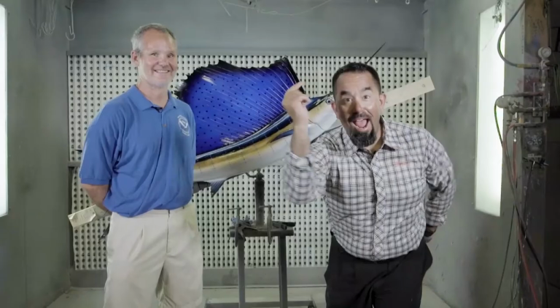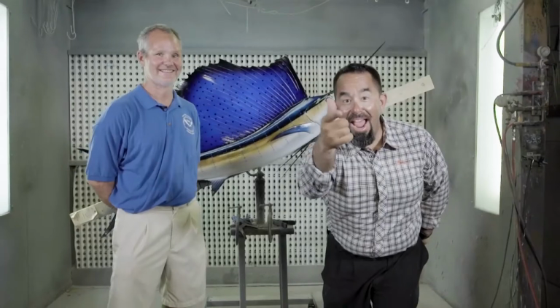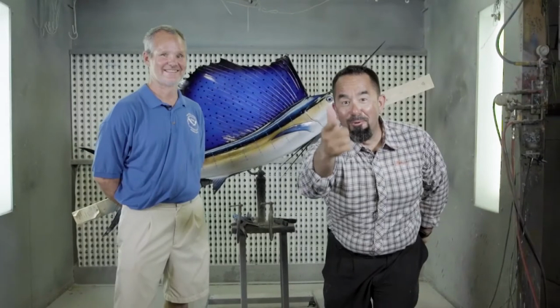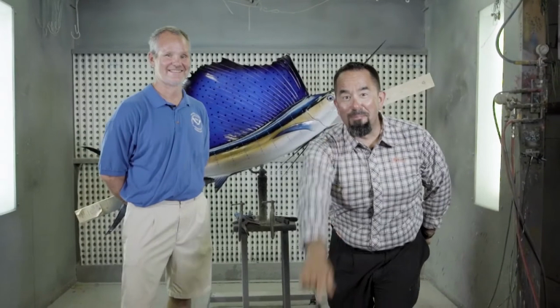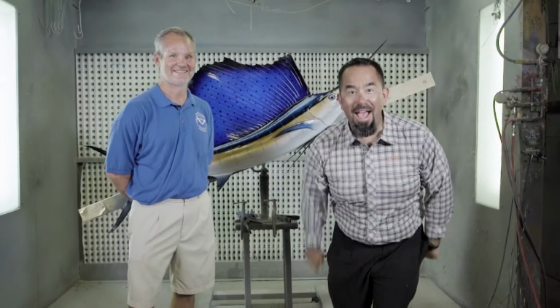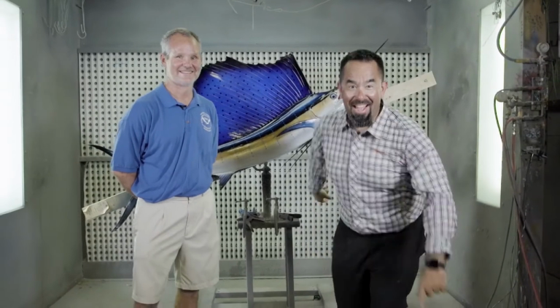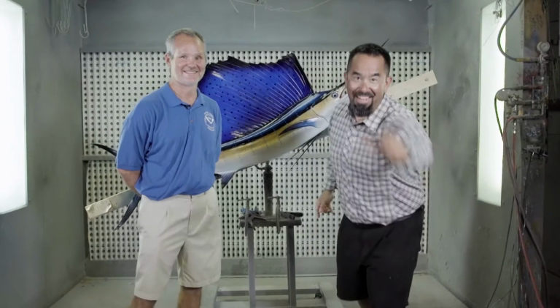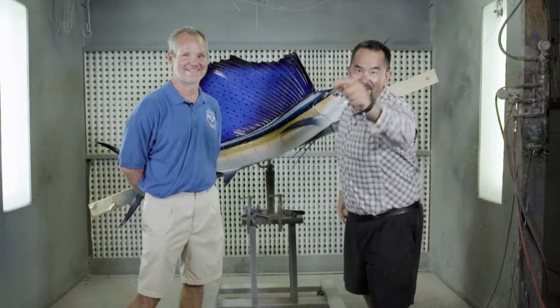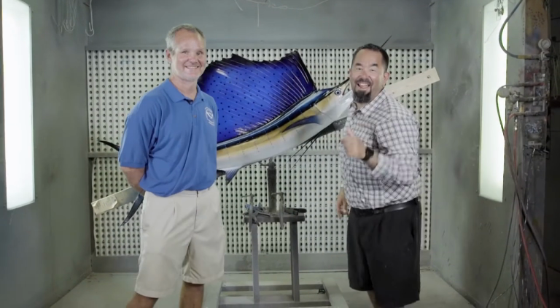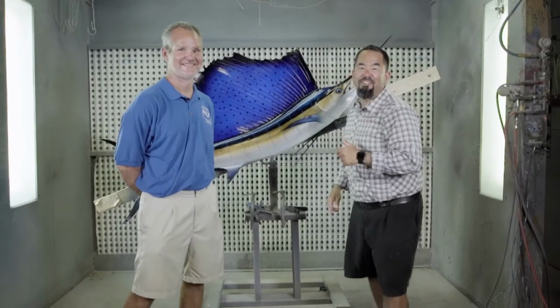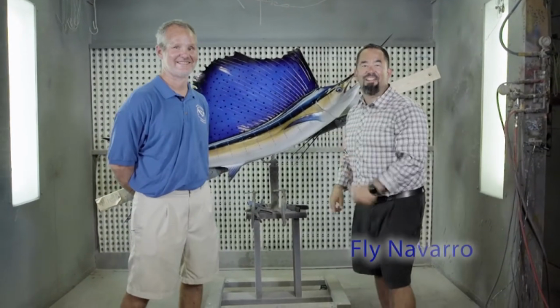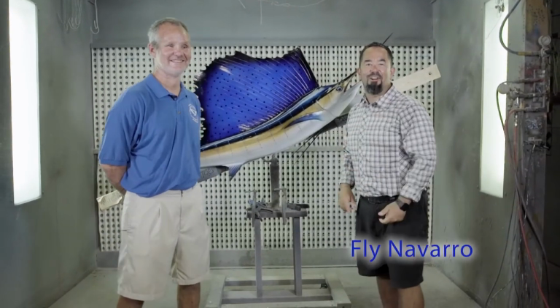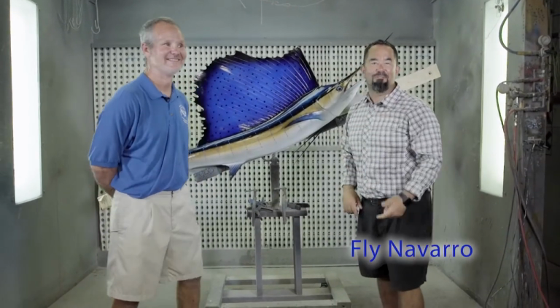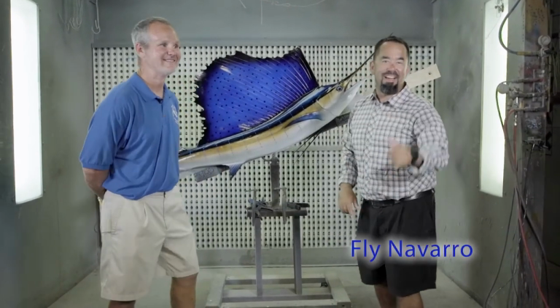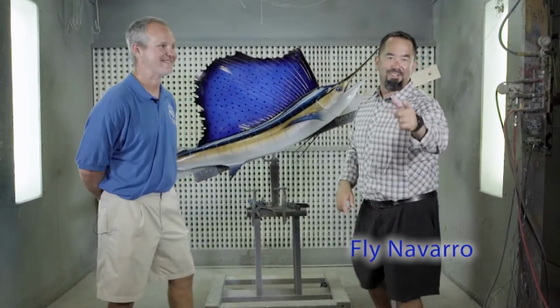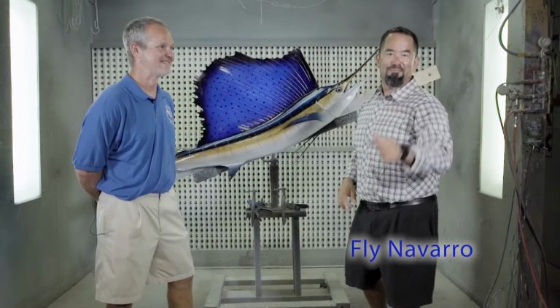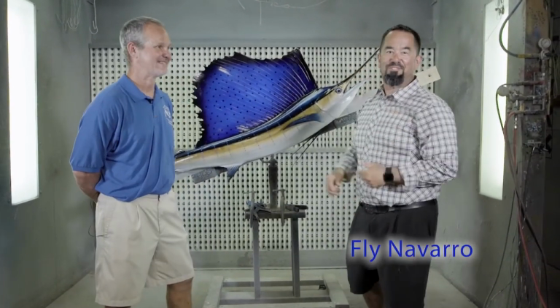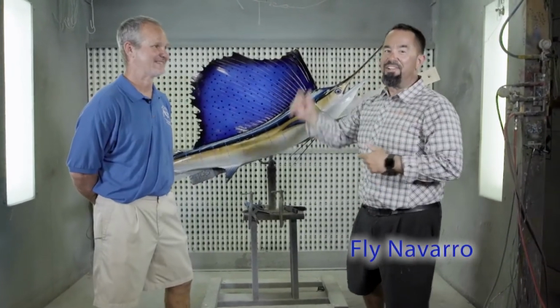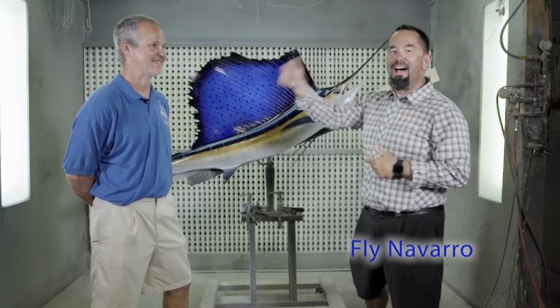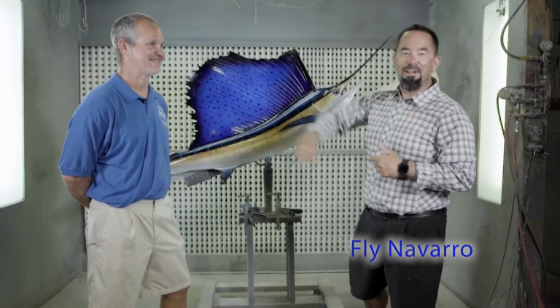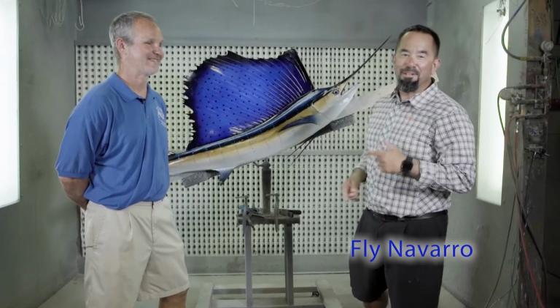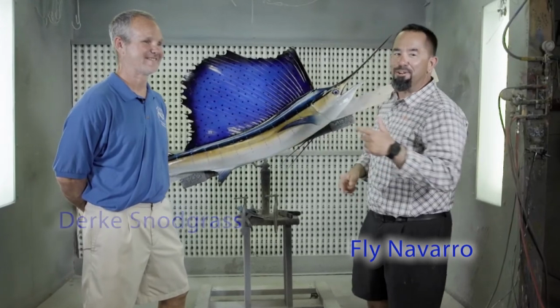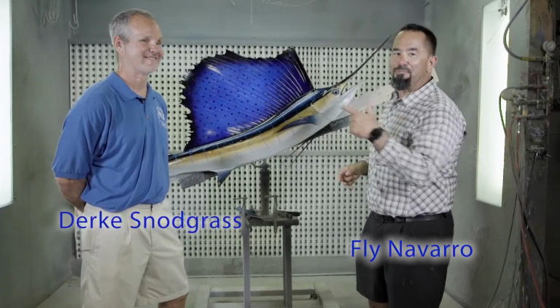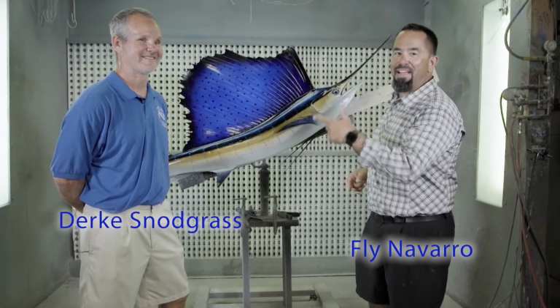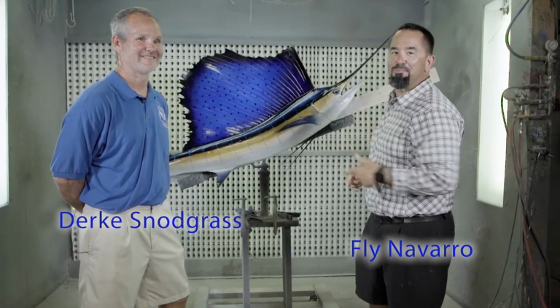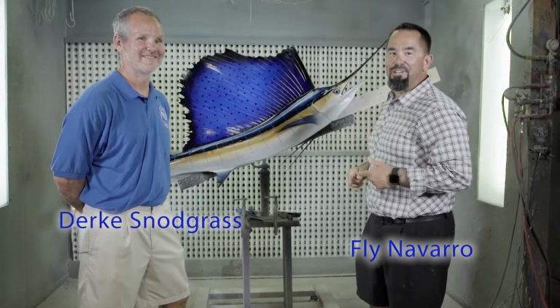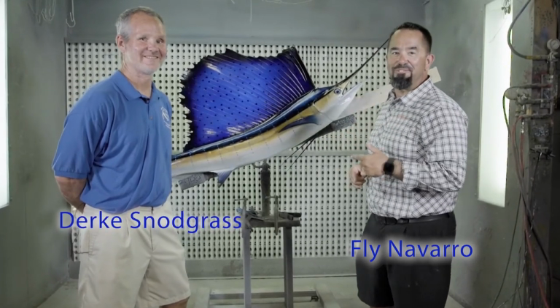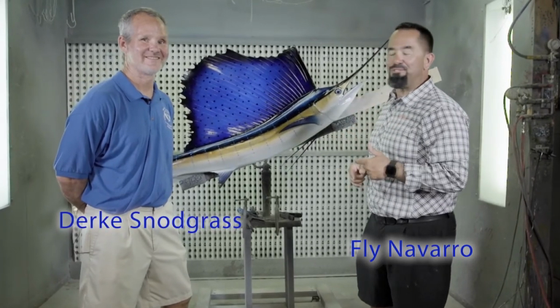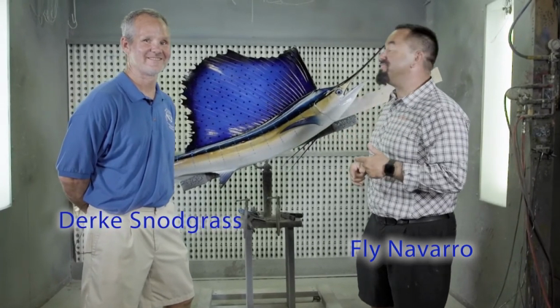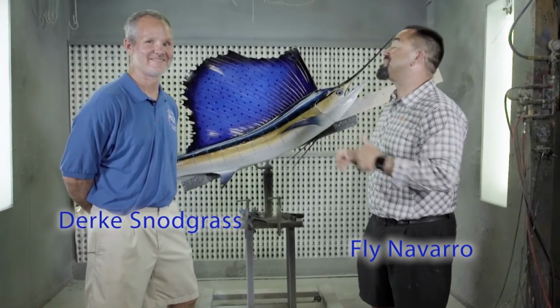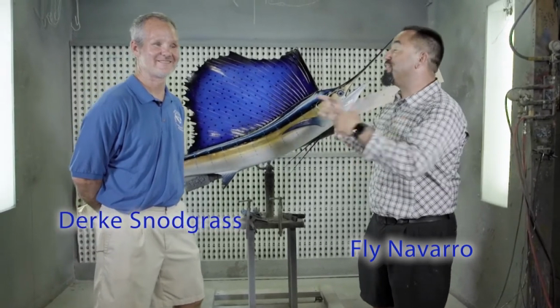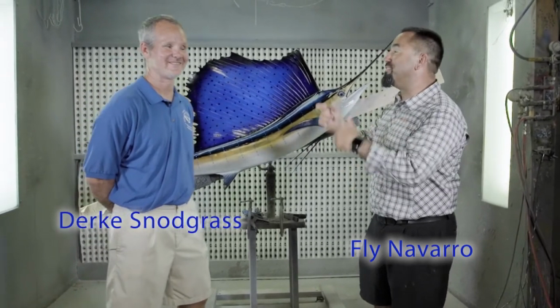And we're back! Here I am, Fly Navarro with FlyZone Fishing. I'm here with Dirk from National Marine Fisheries Service.